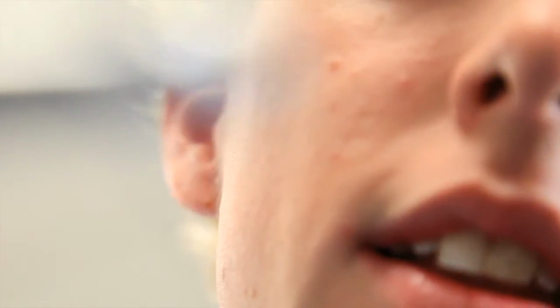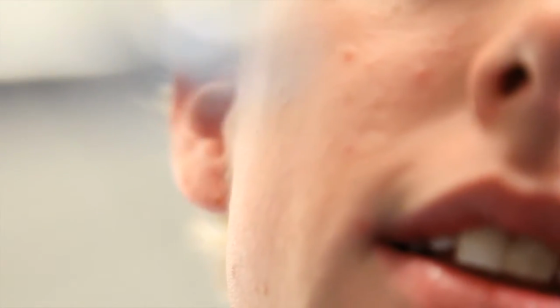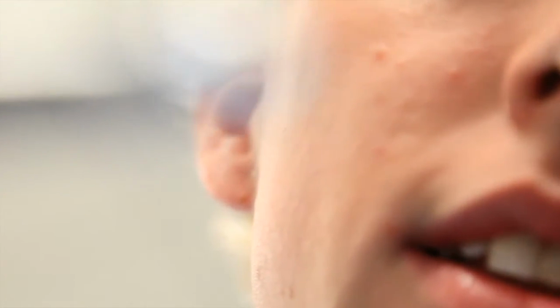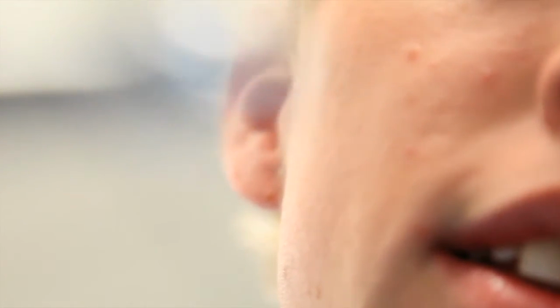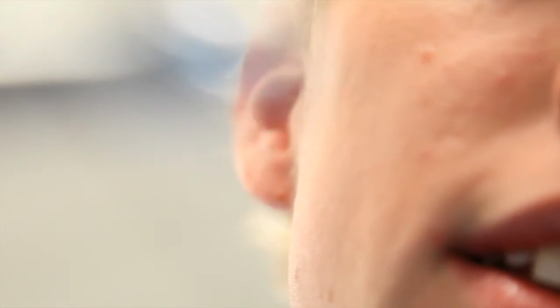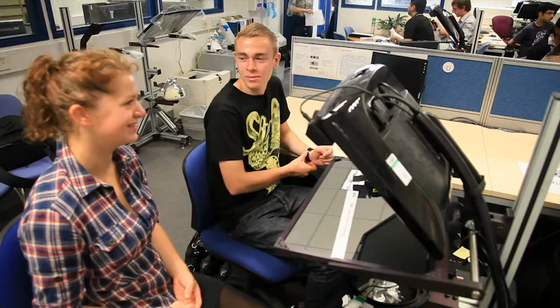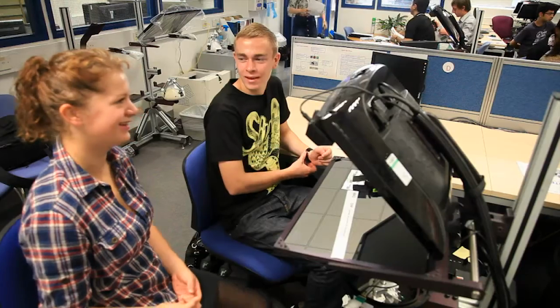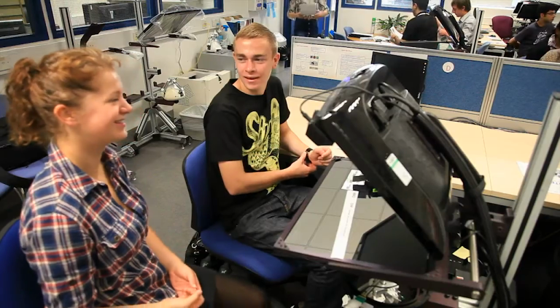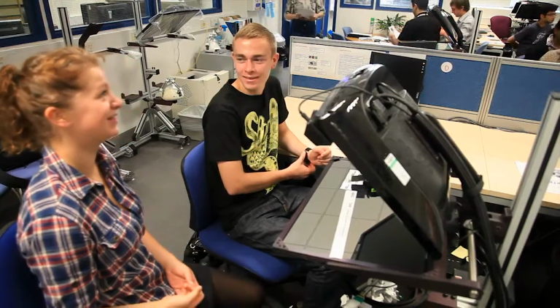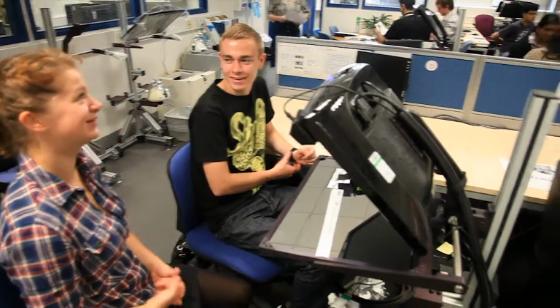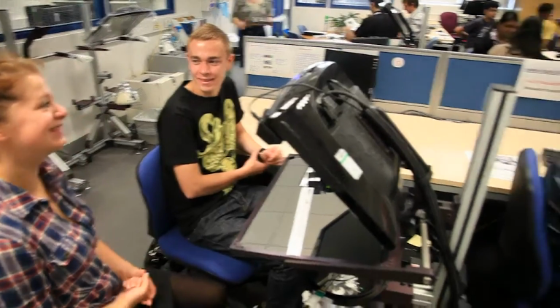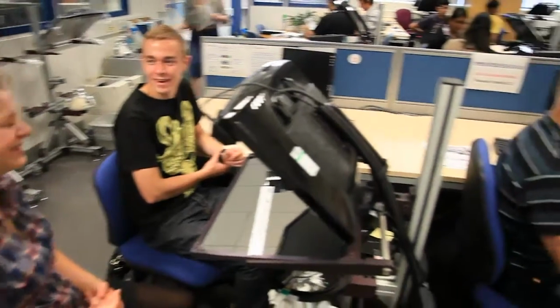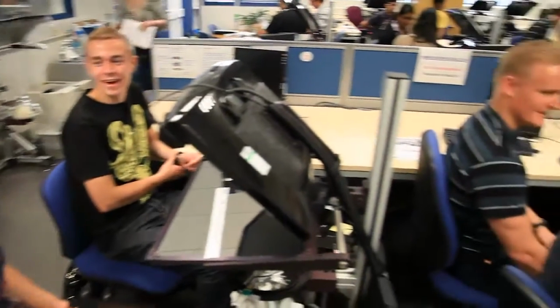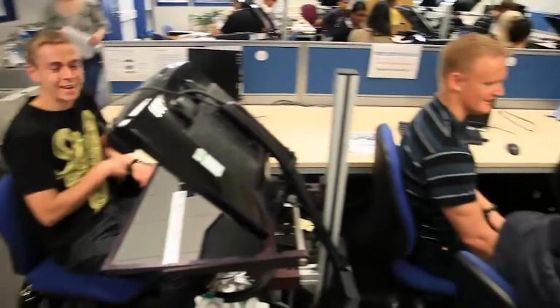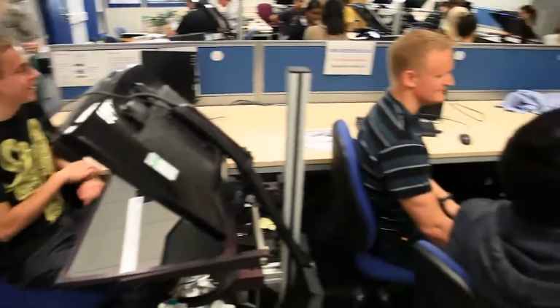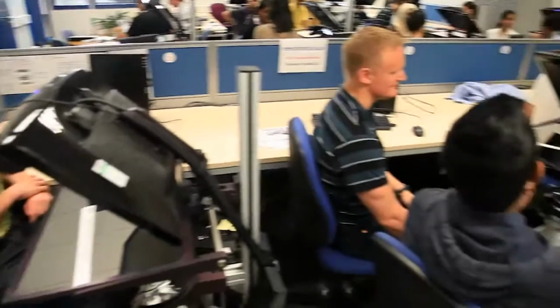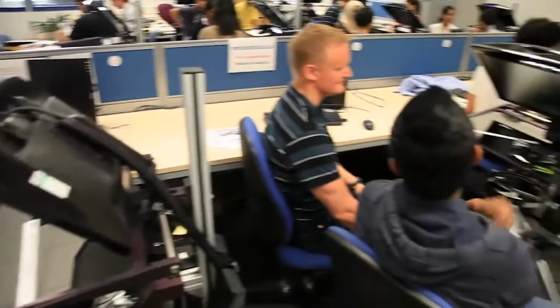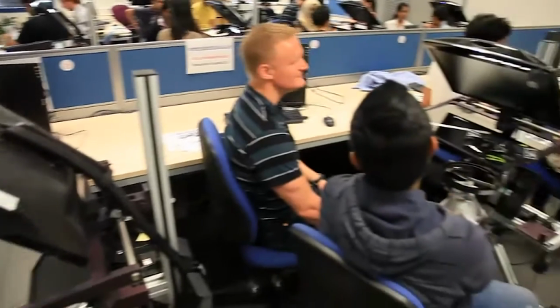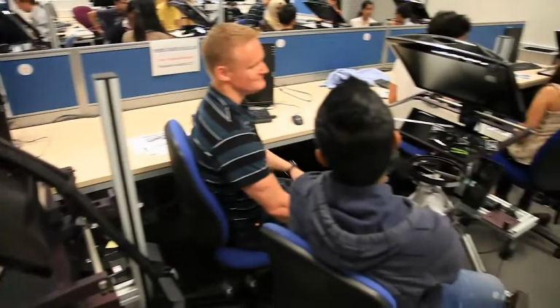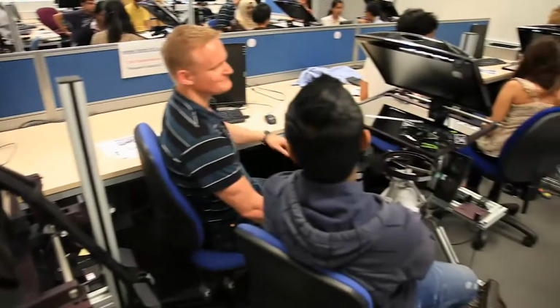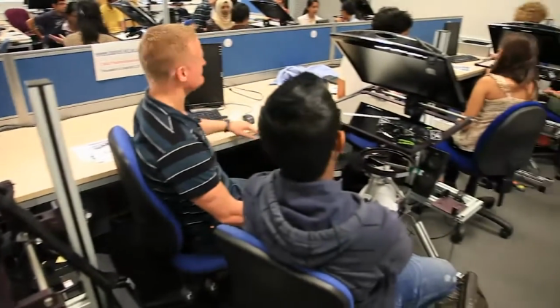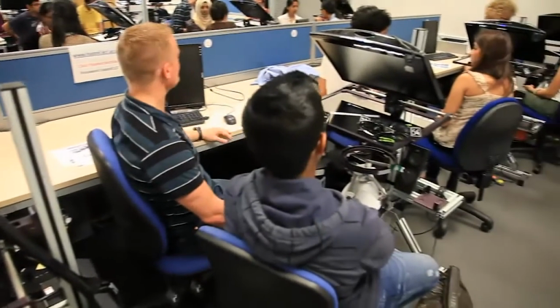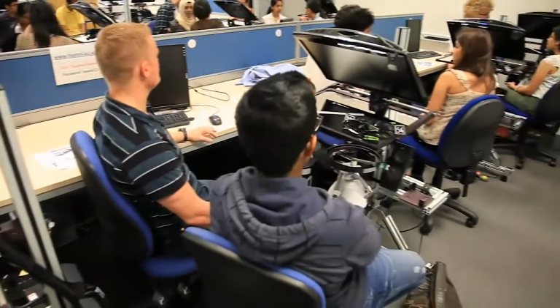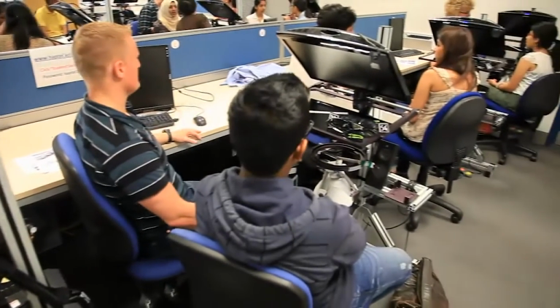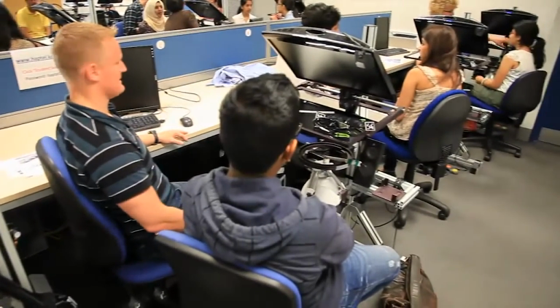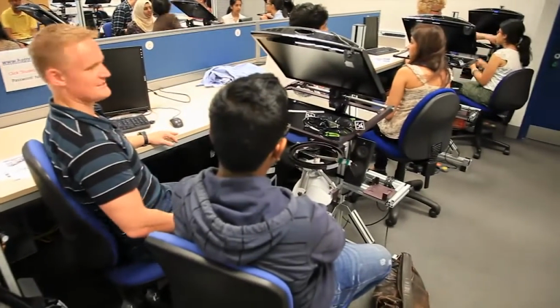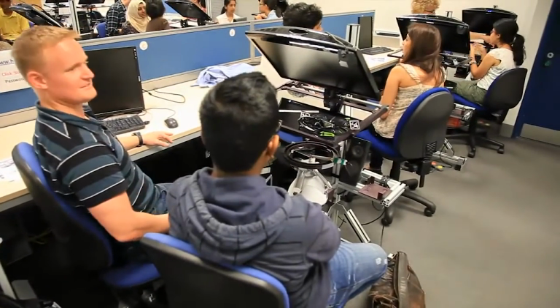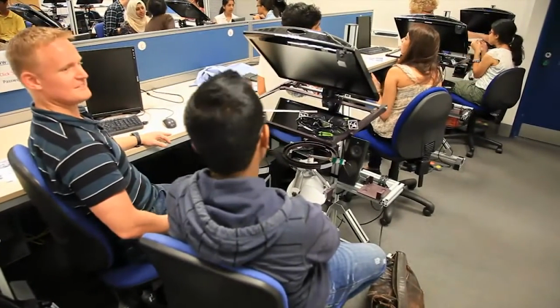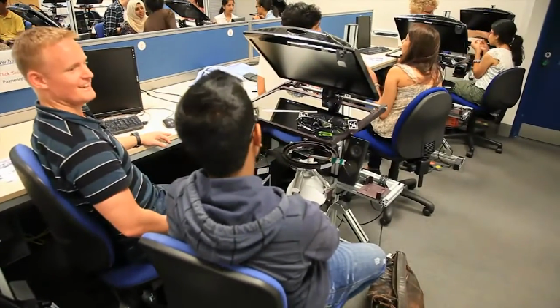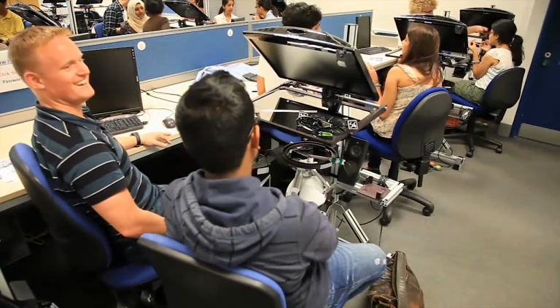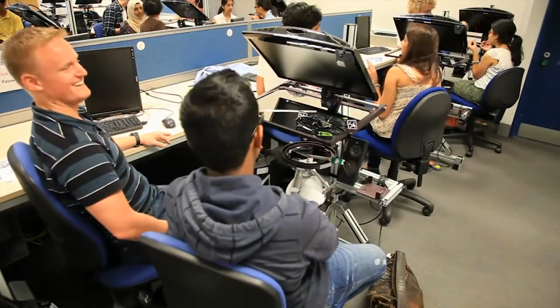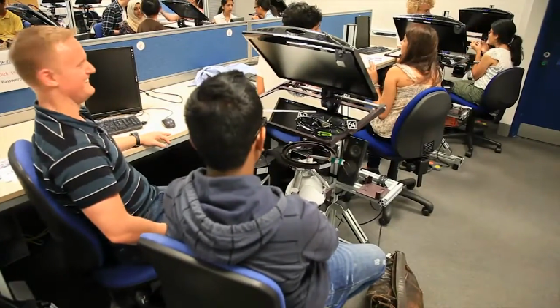My name's Margaret Cox, and this is the HapTel Lab, which is in the Dental Institute in Guy's Hospital, which is part of King's College, London.